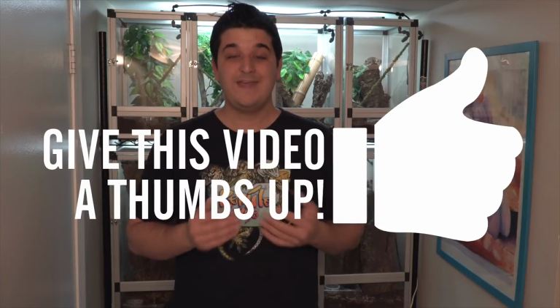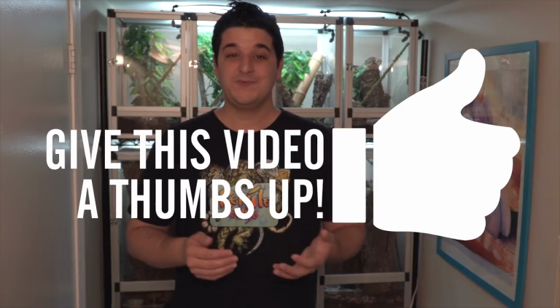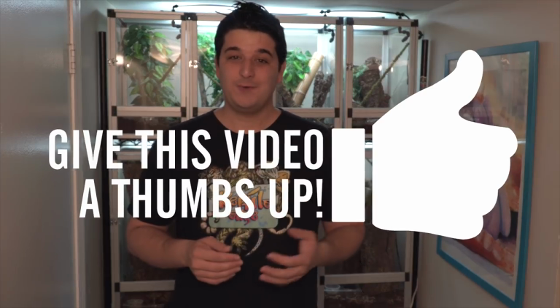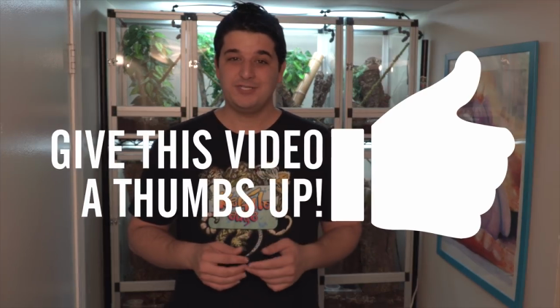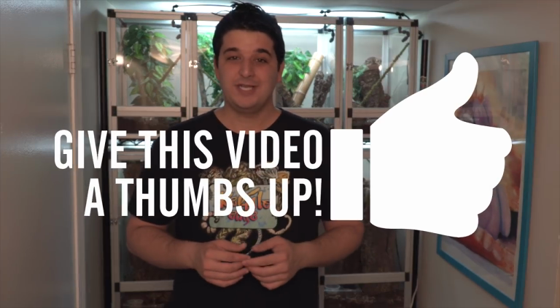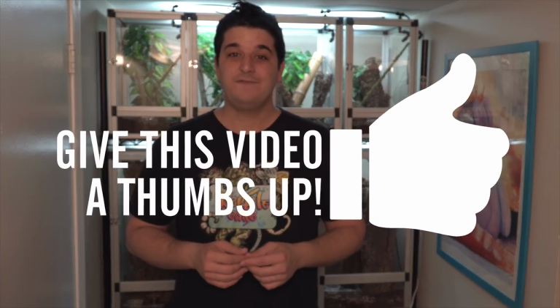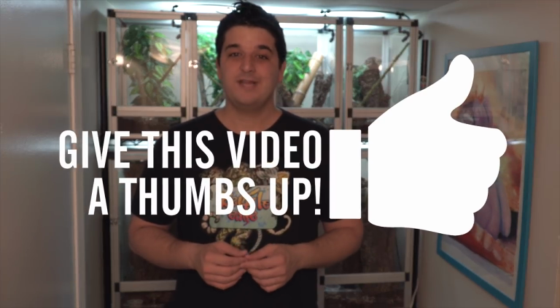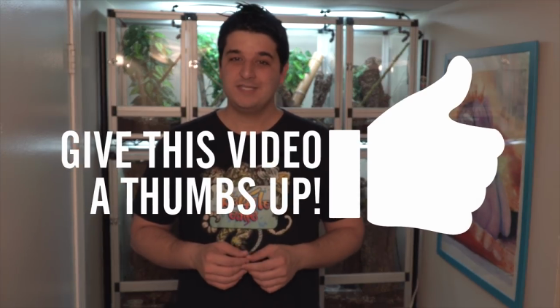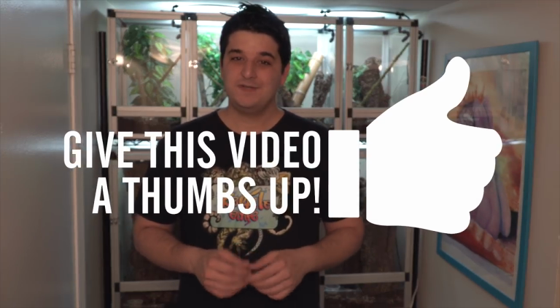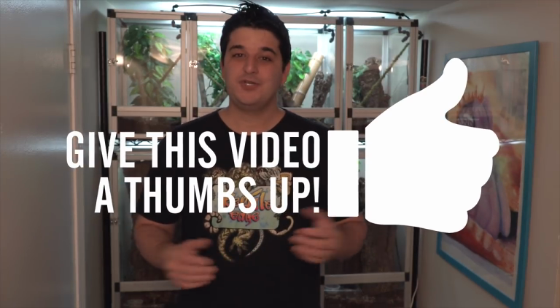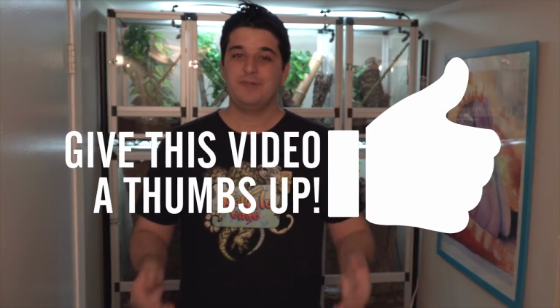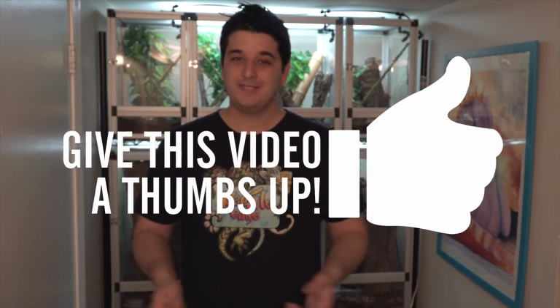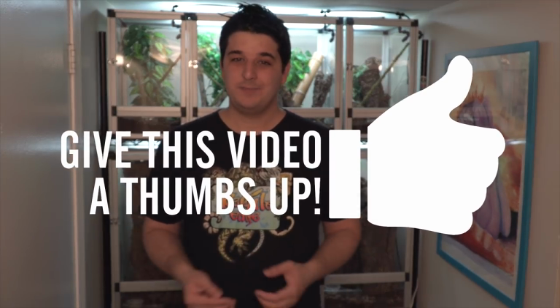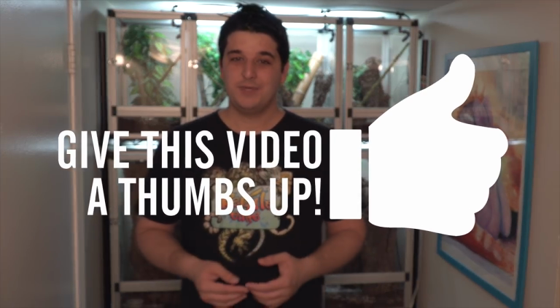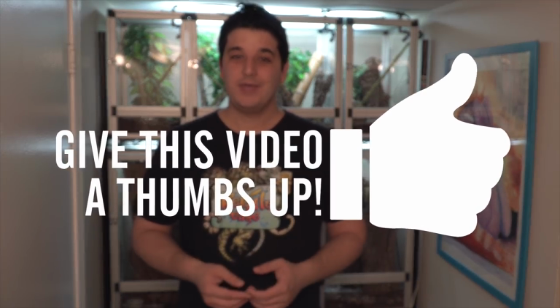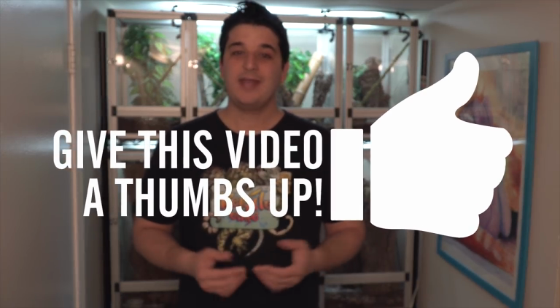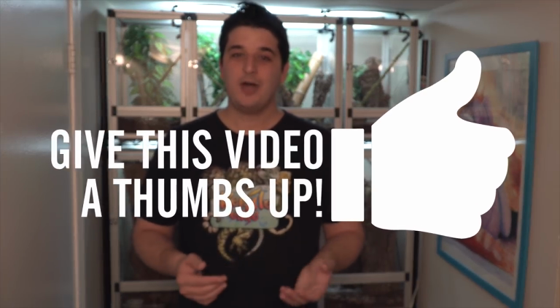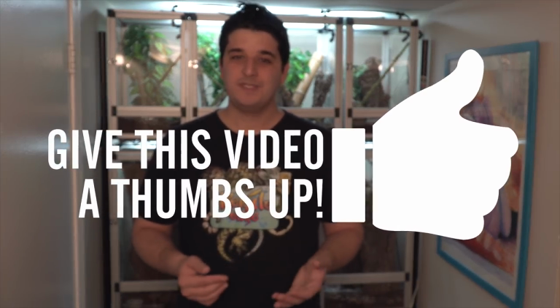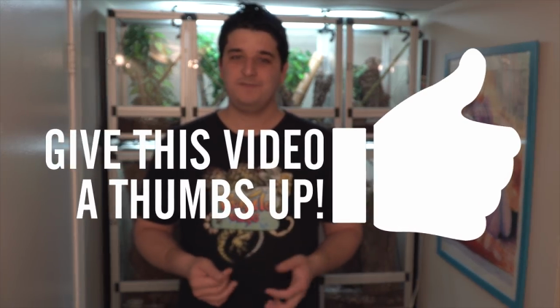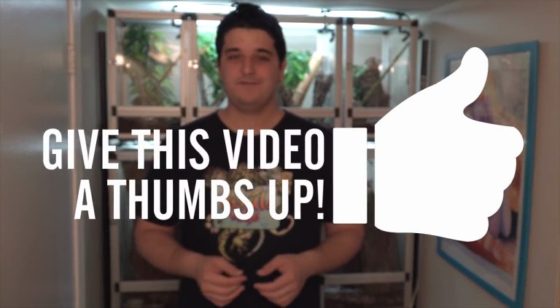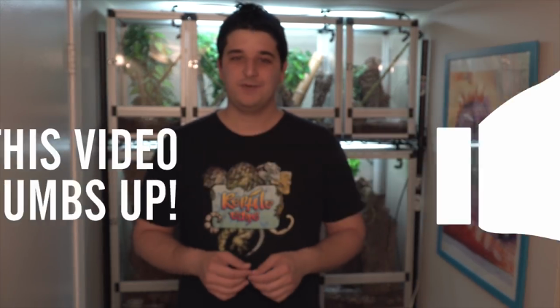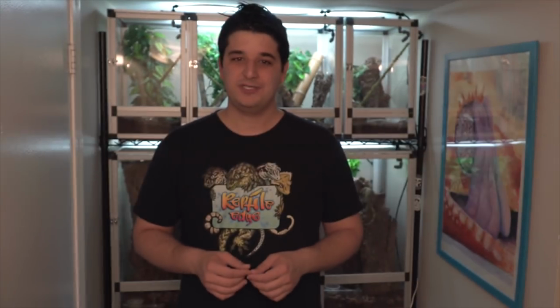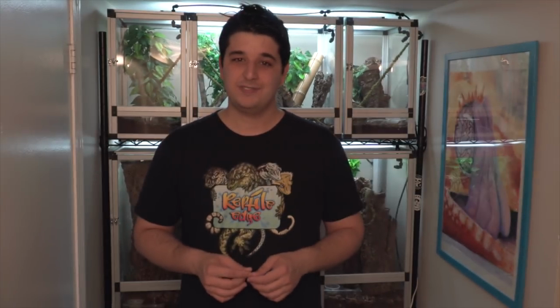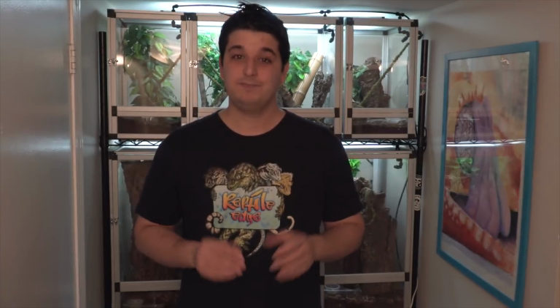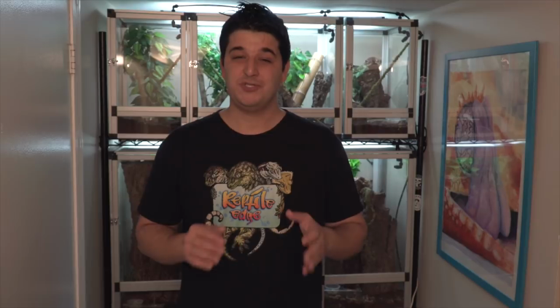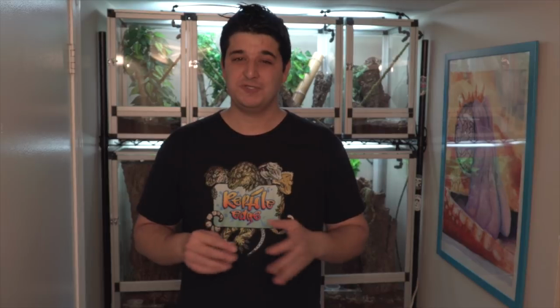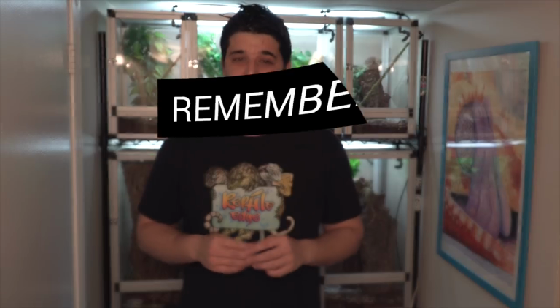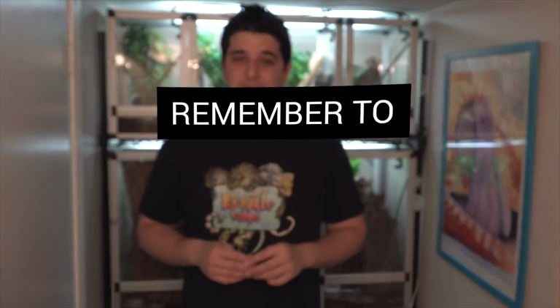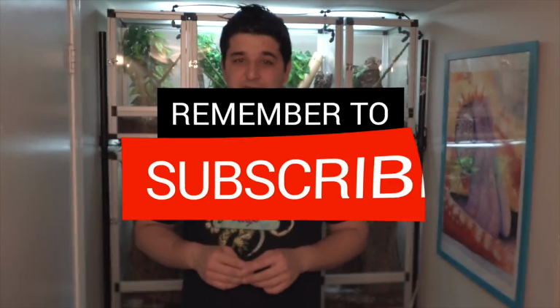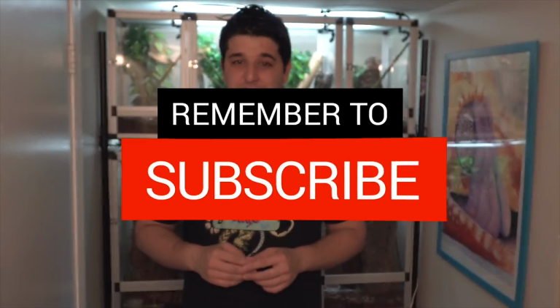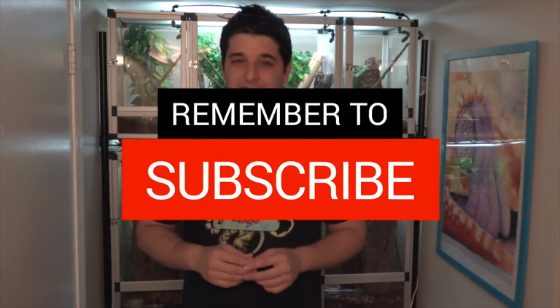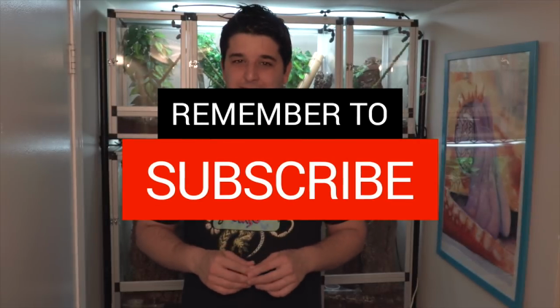Thanks for watching. If you liked this video, drop a like below and comment if you have any questions. Be sure to subscribe for future content. Thanks!